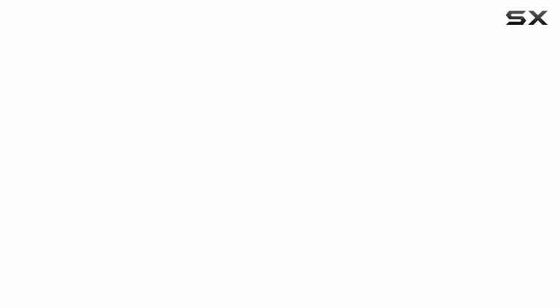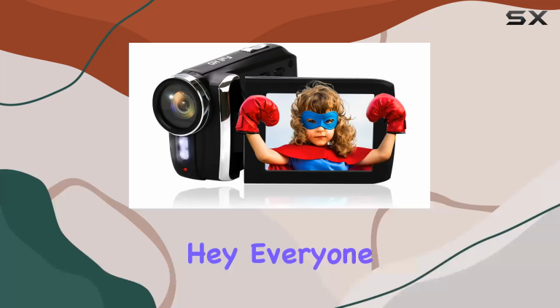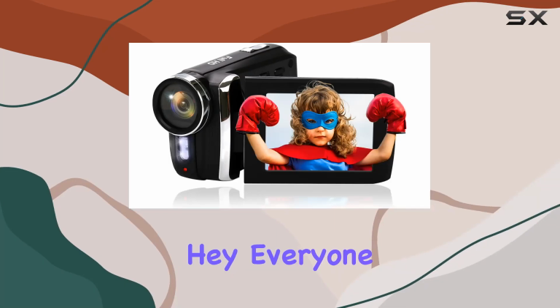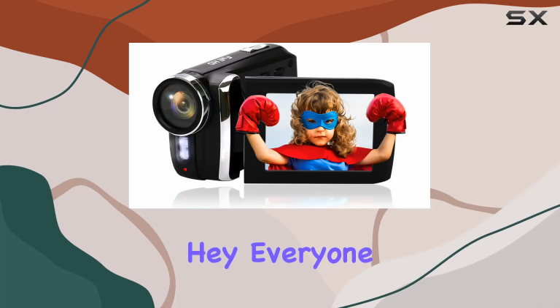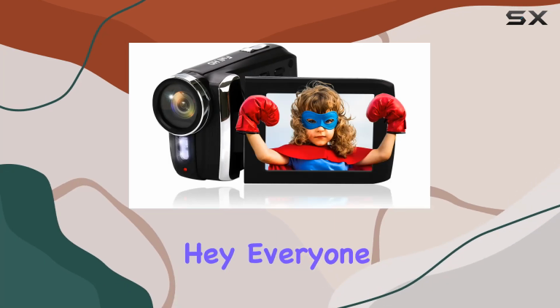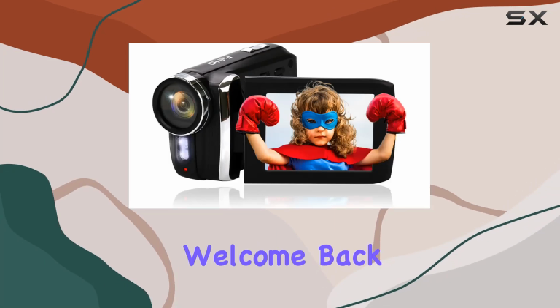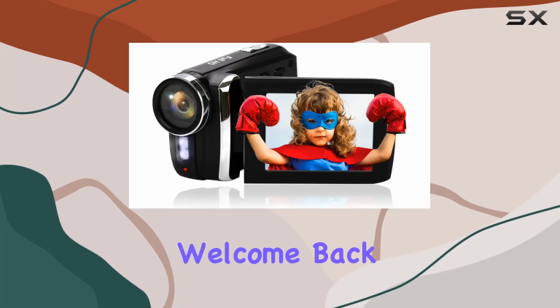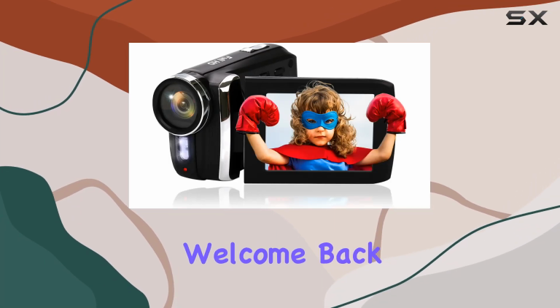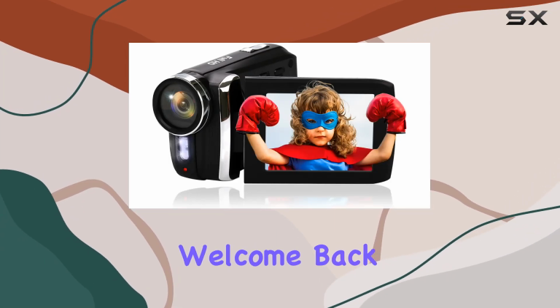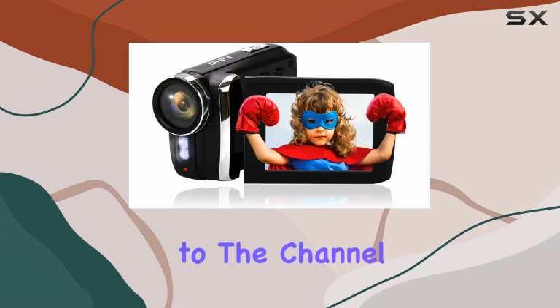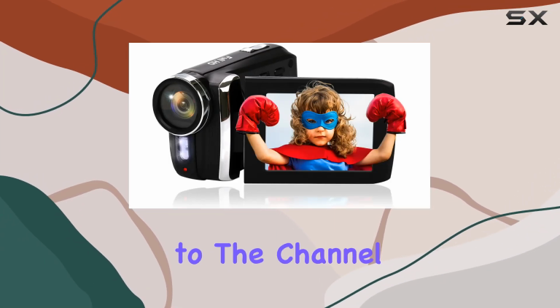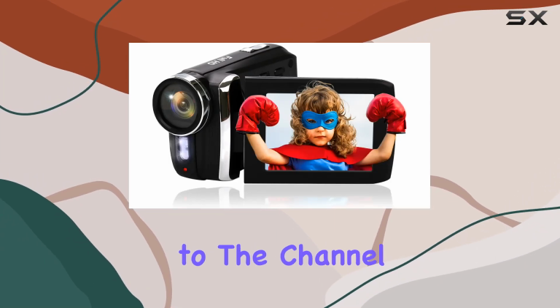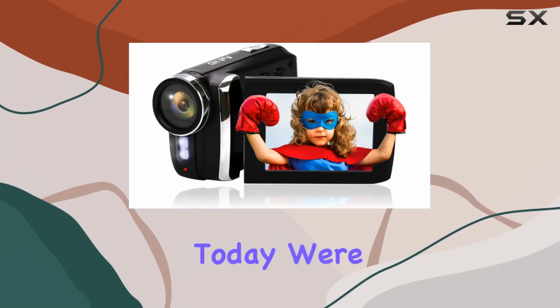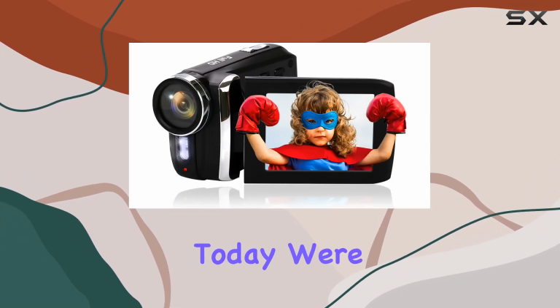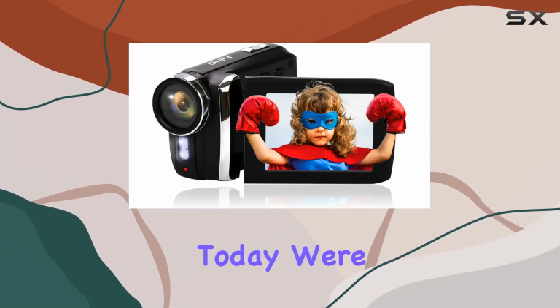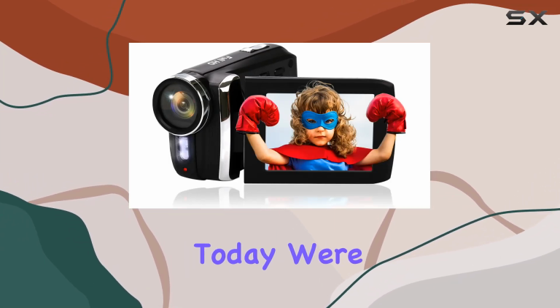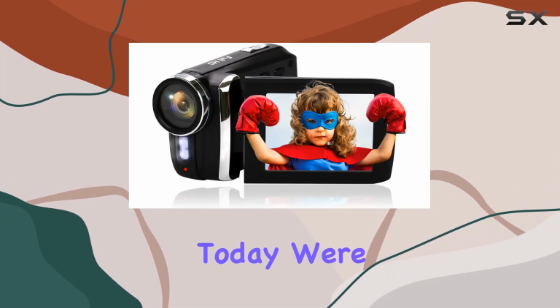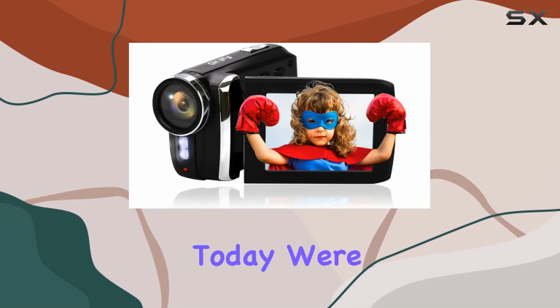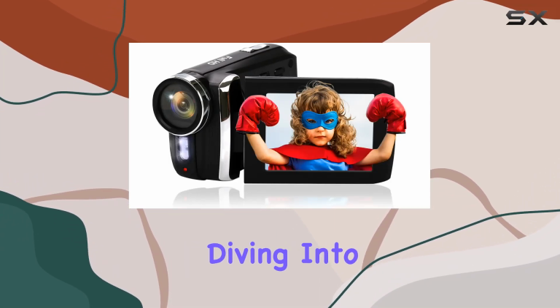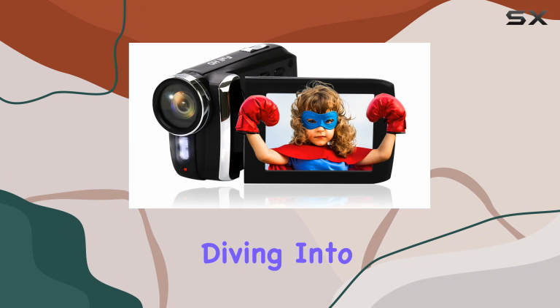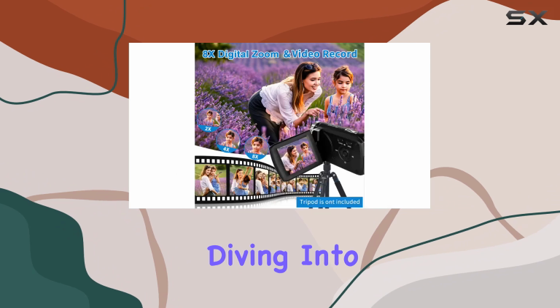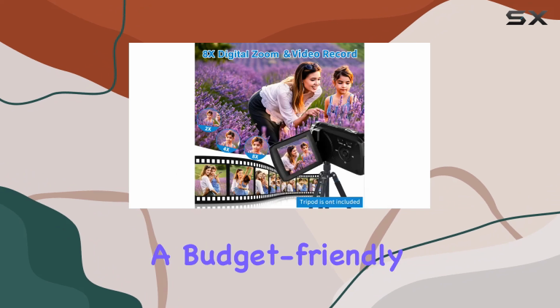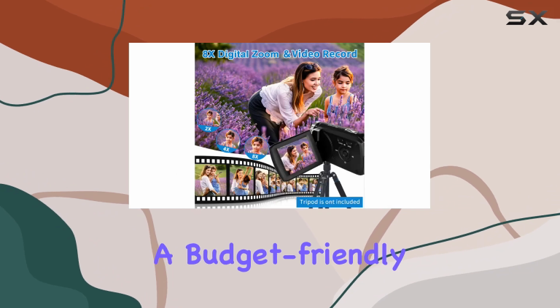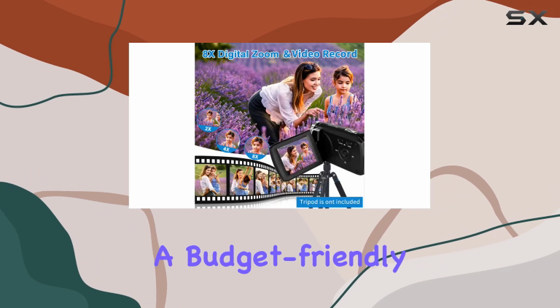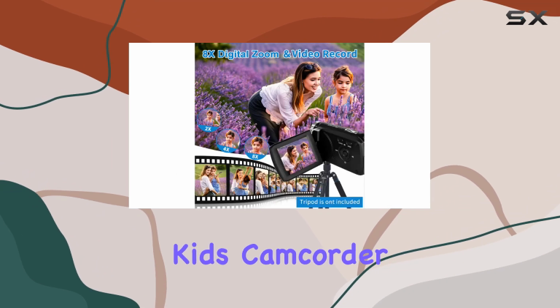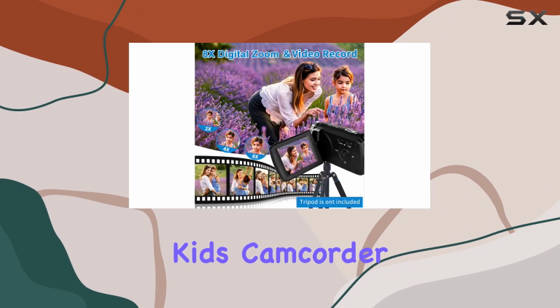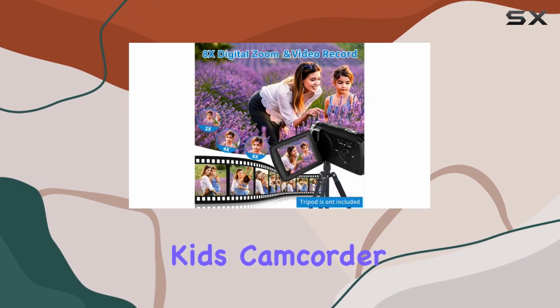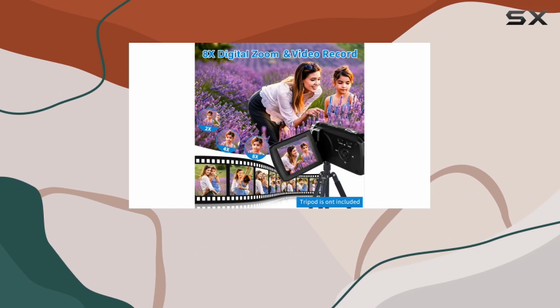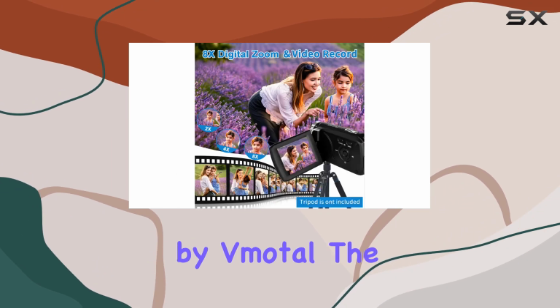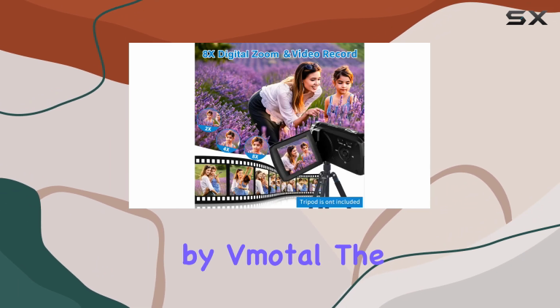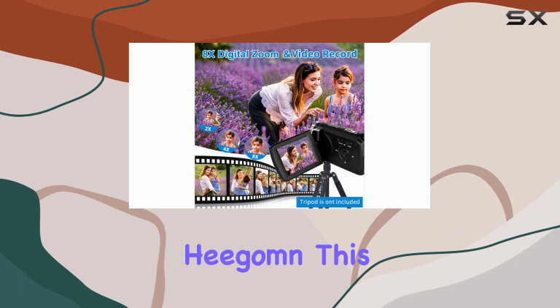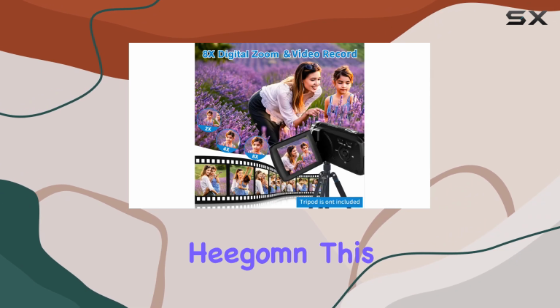Hey everyone, welcome back to the channel. Today, we're diving into a budget-friendly kids camcorder by Vmodel, the Higam.